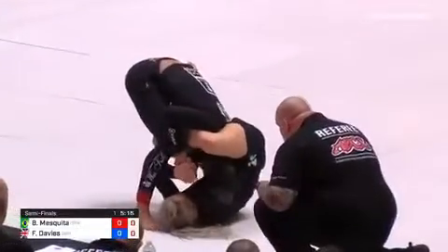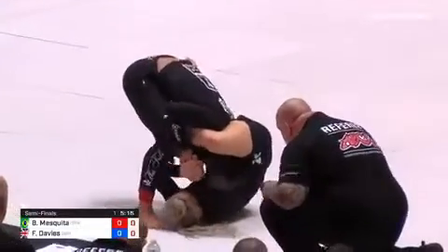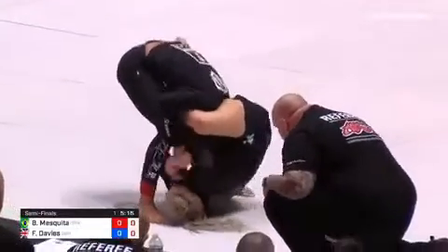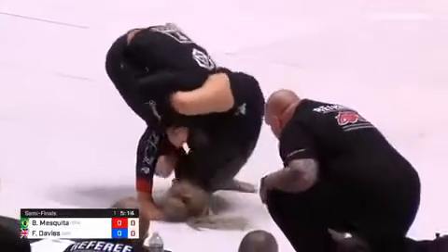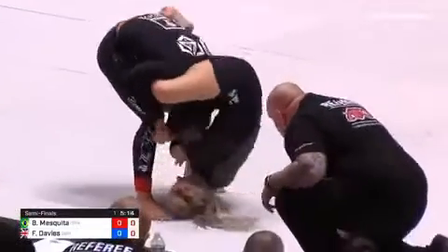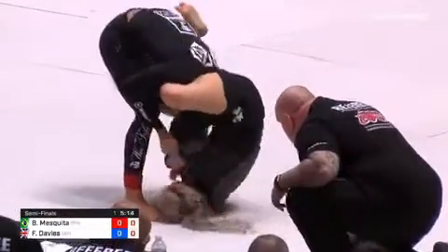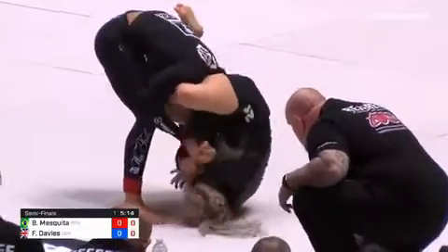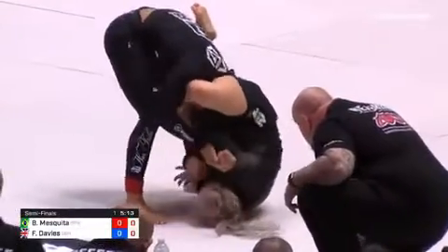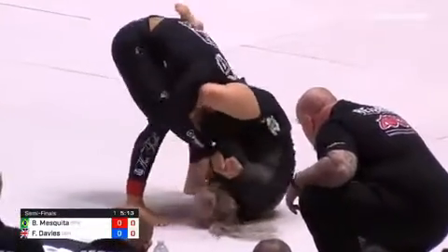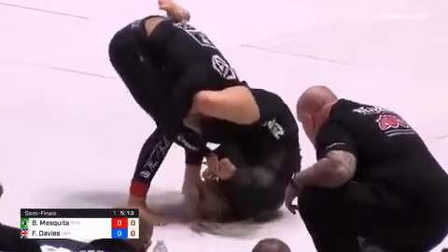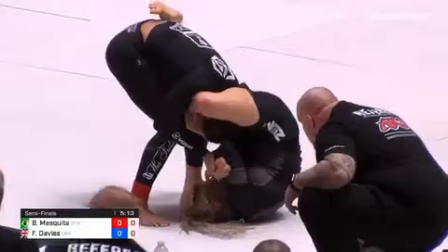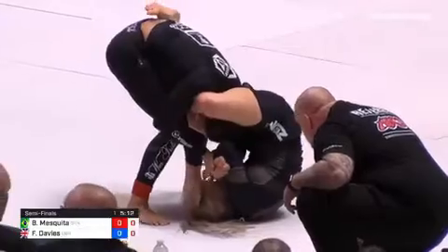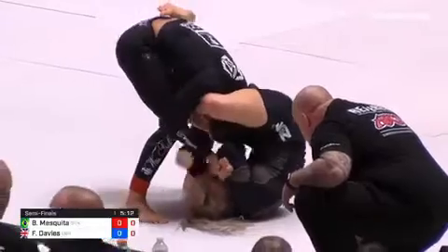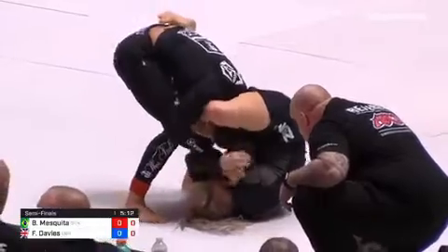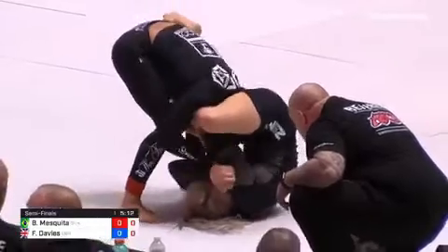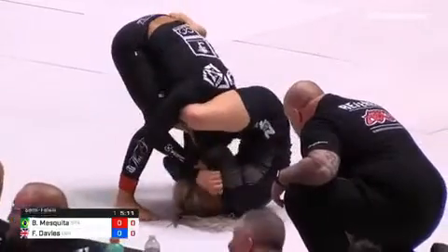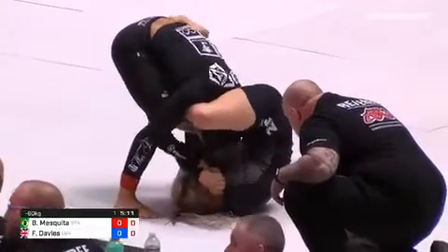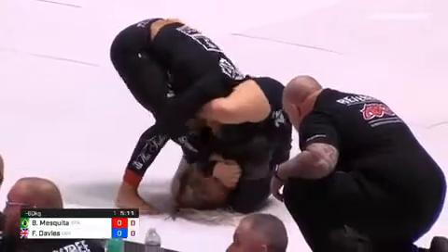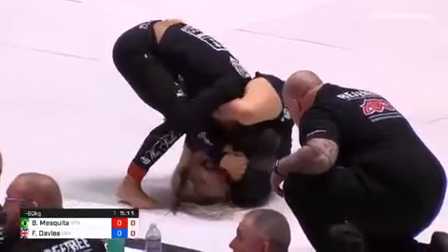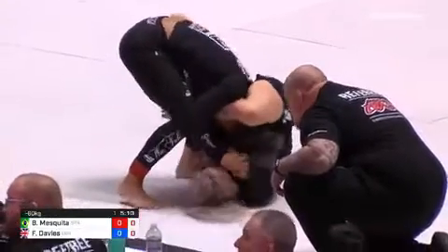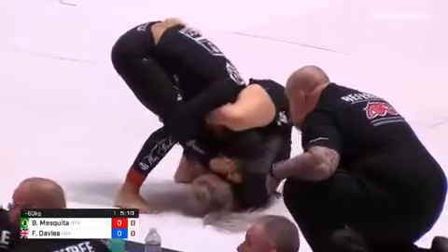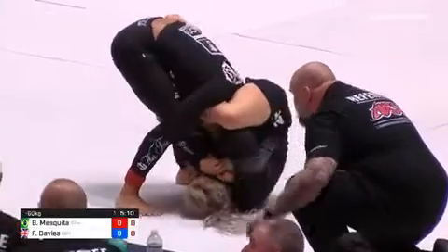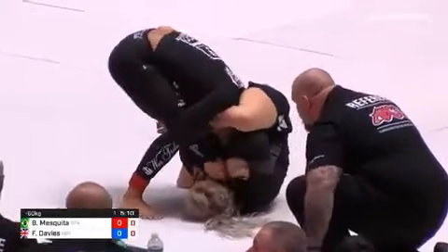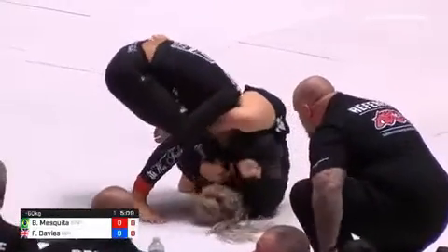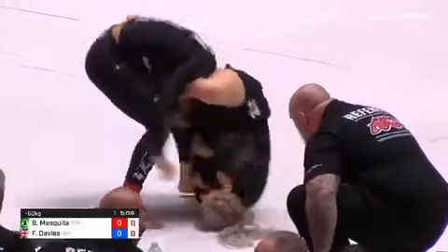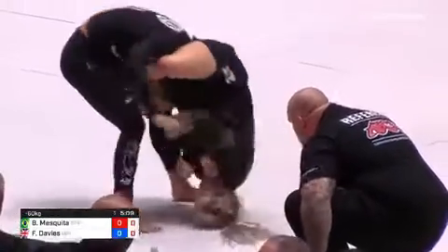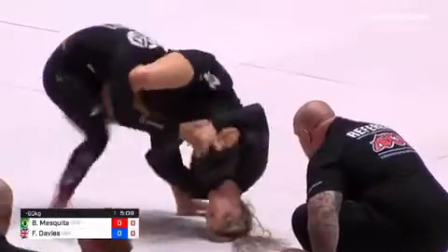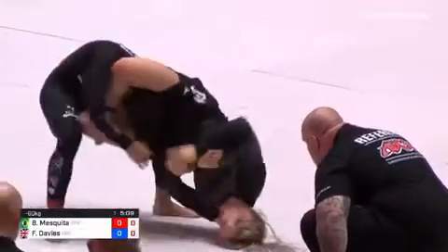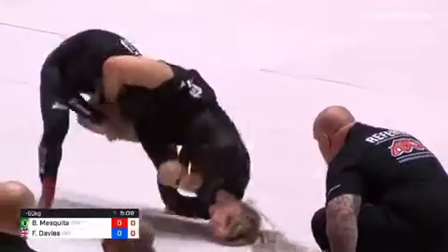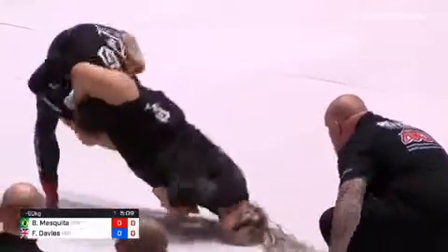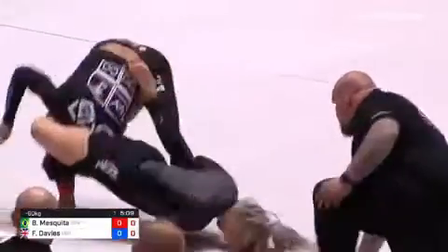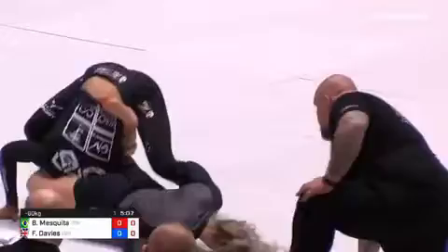Bia standing up to defend. Fiona straightening the arm out. It looks like Bia Mosquita is in danger at this point. This is a straight arm bar.